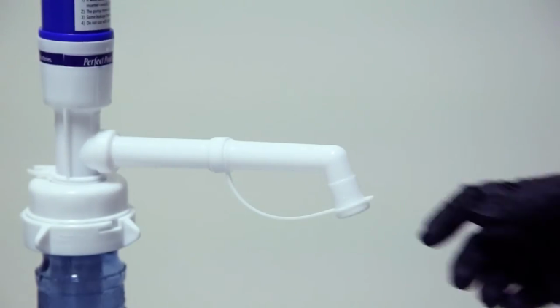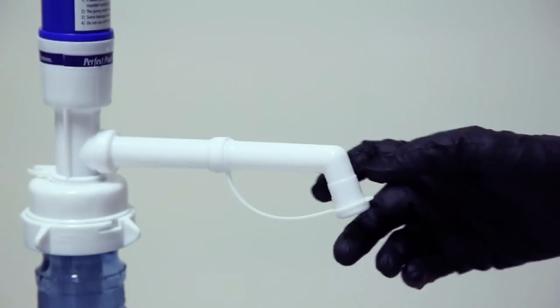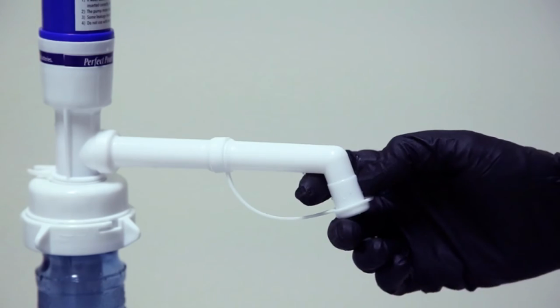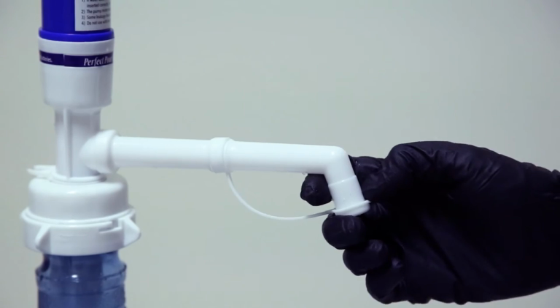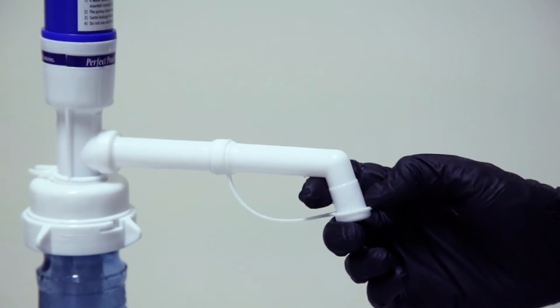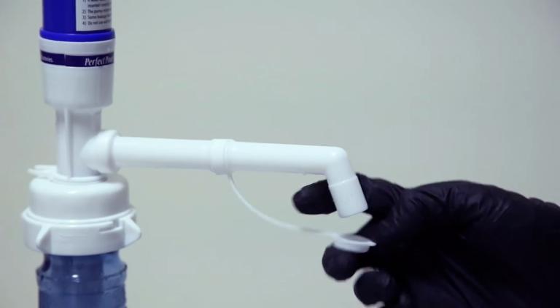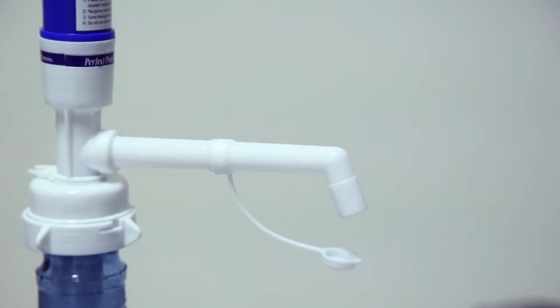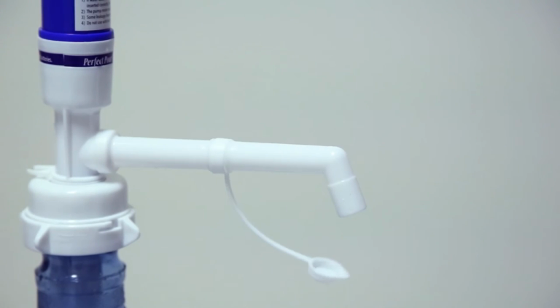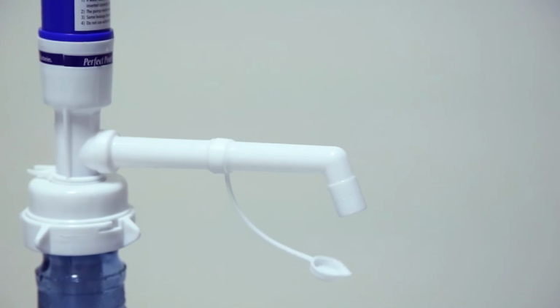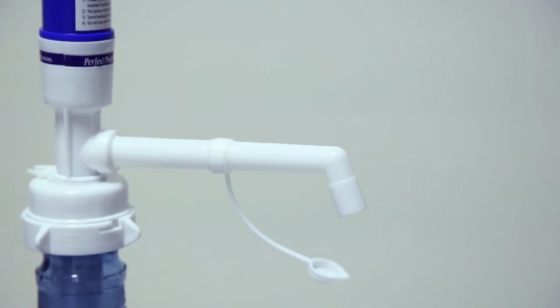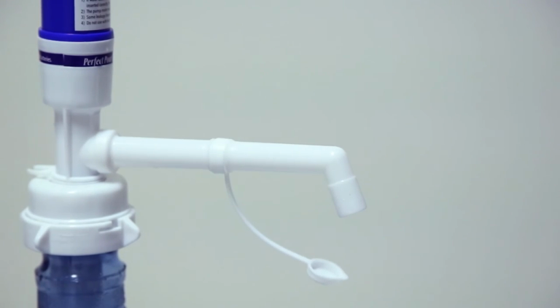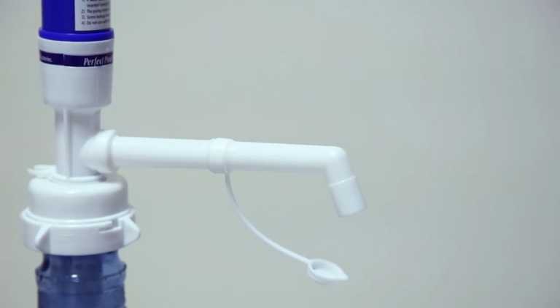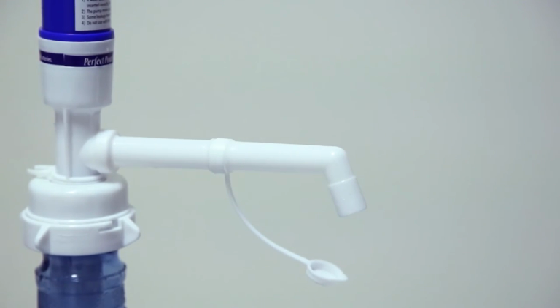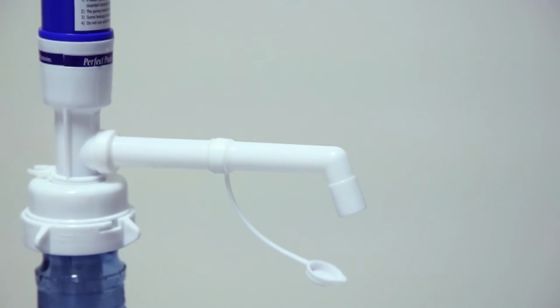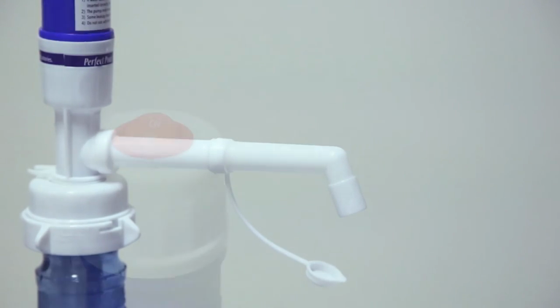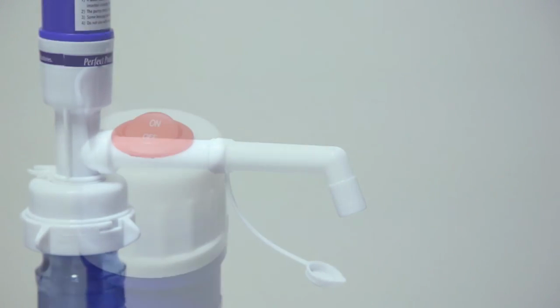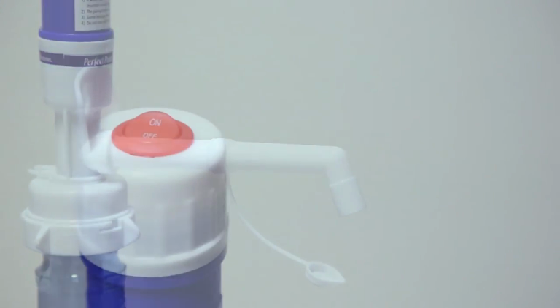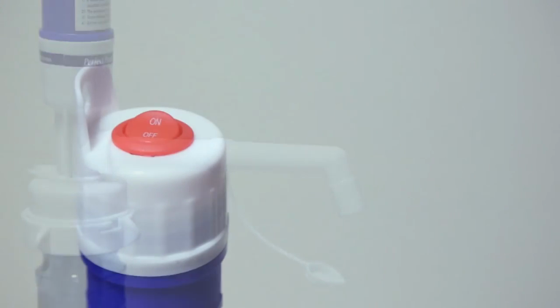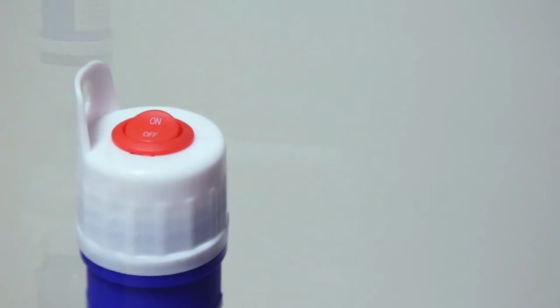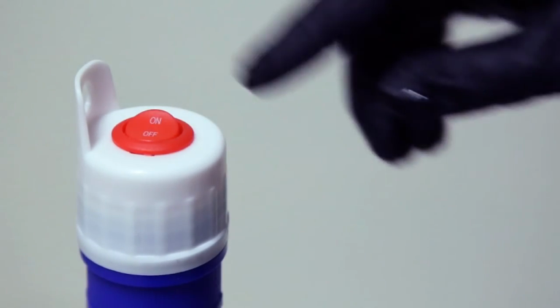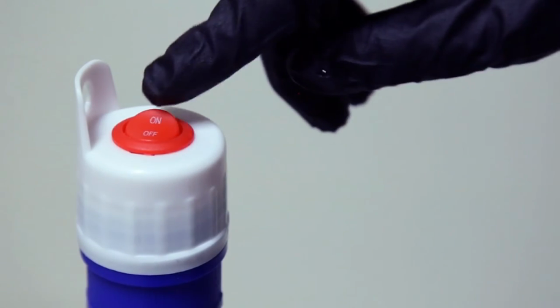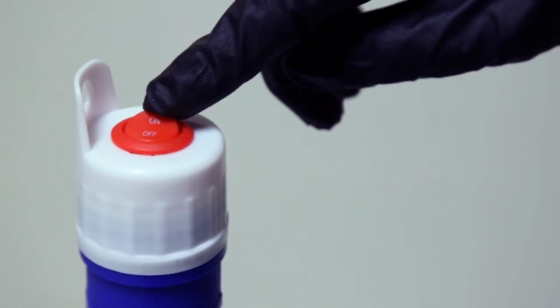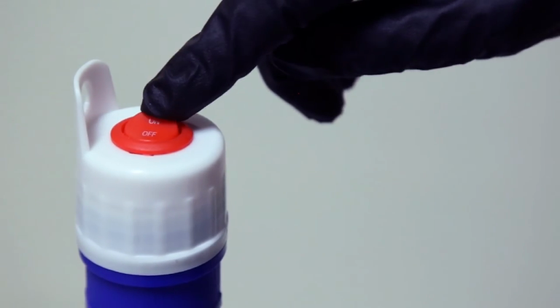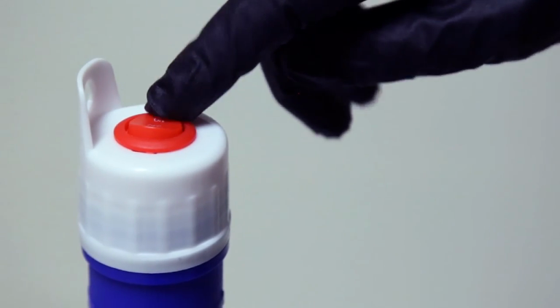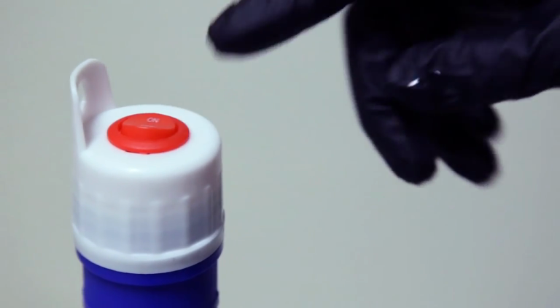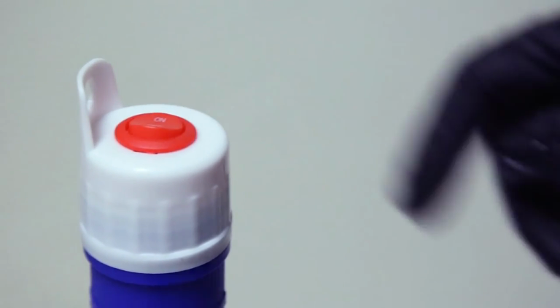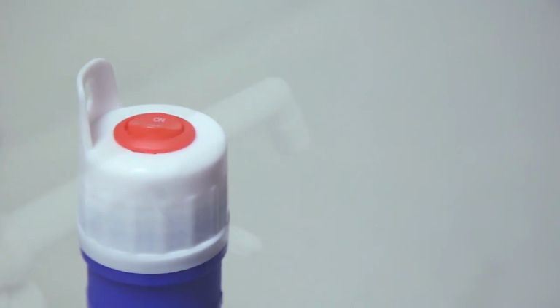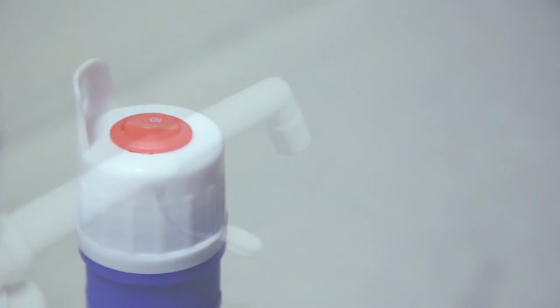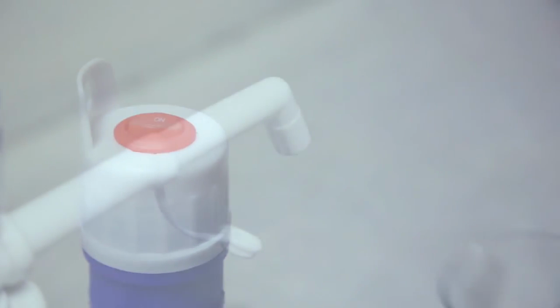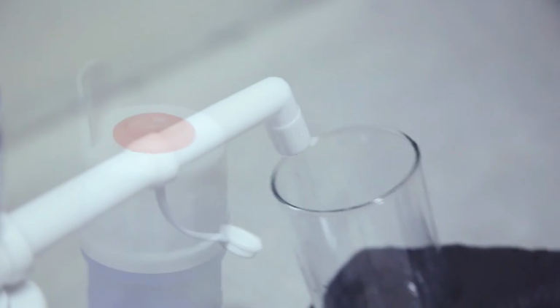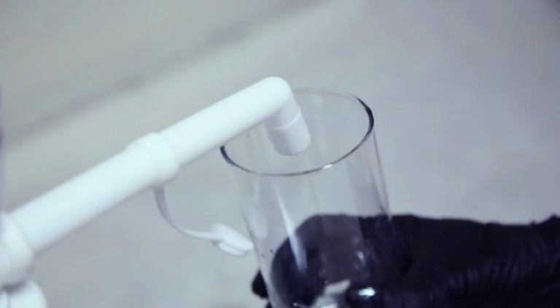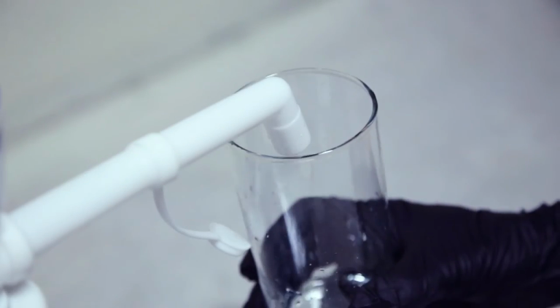Remove spout cap. Turn the unit on and get your perfect pour.